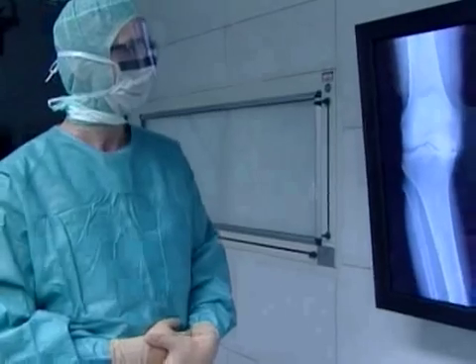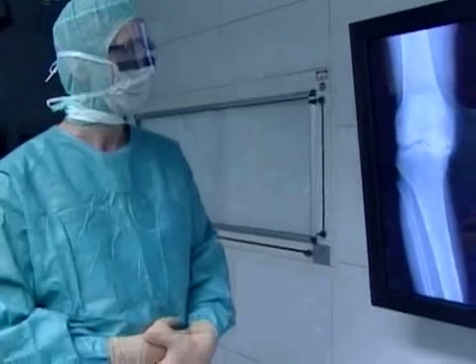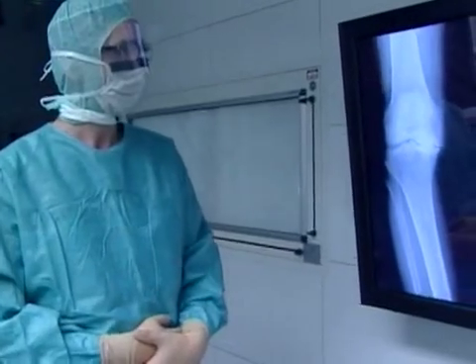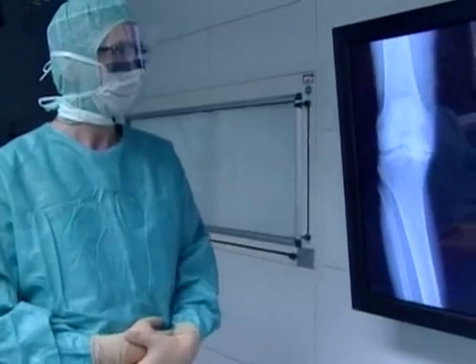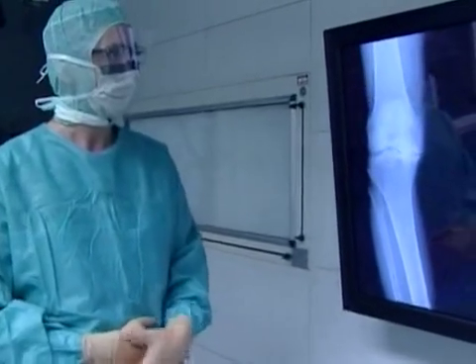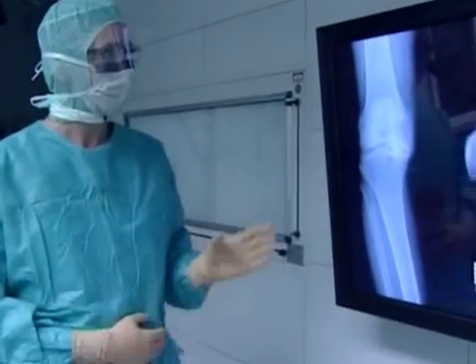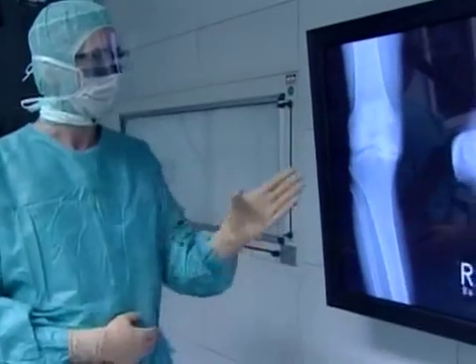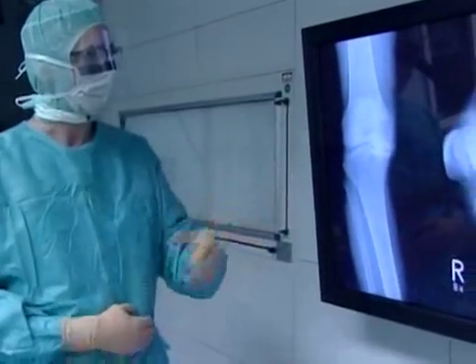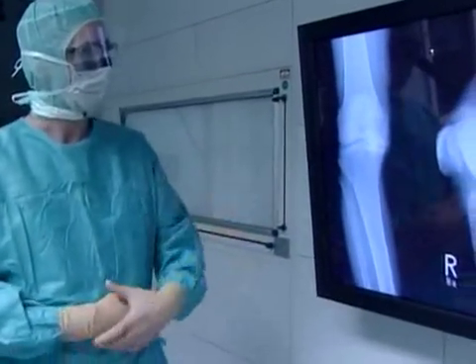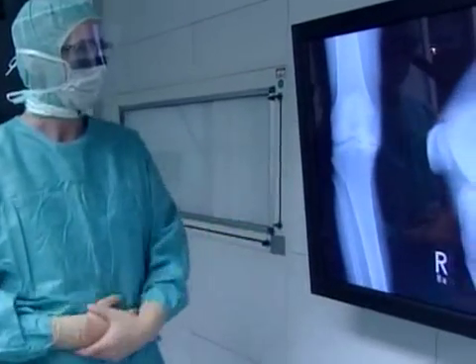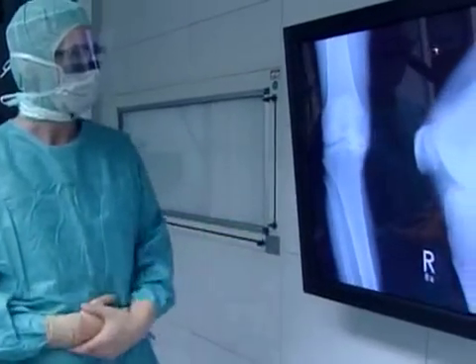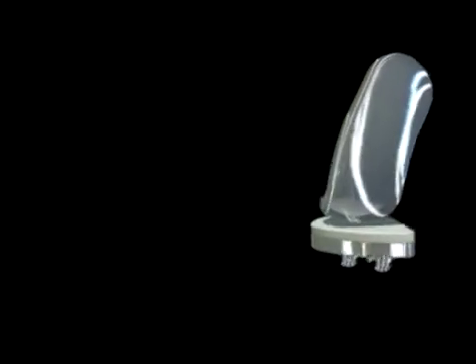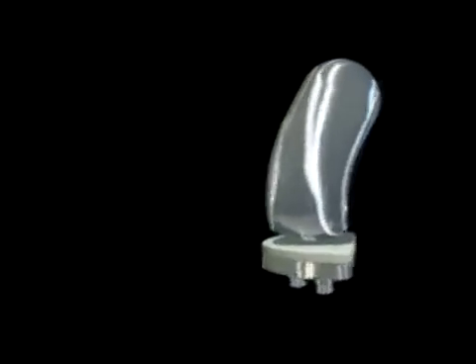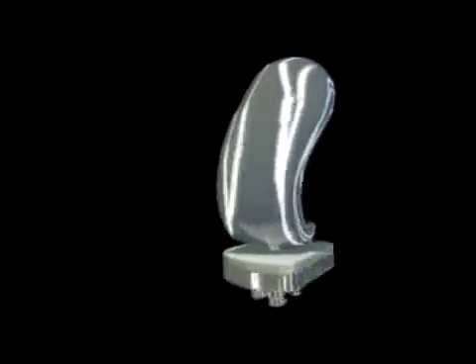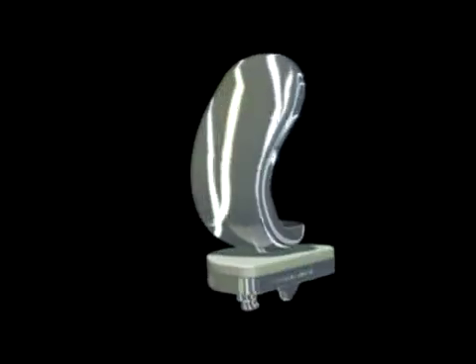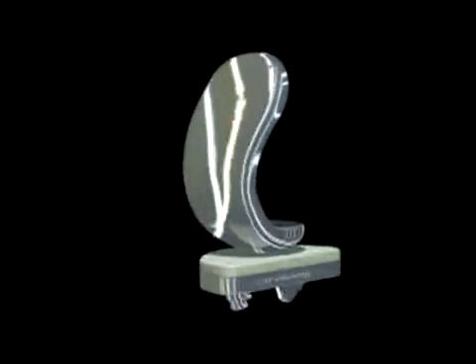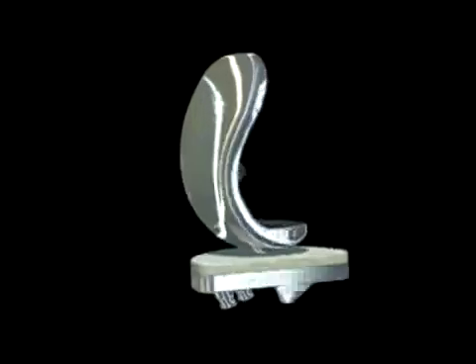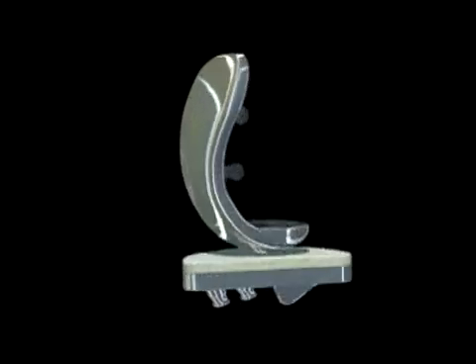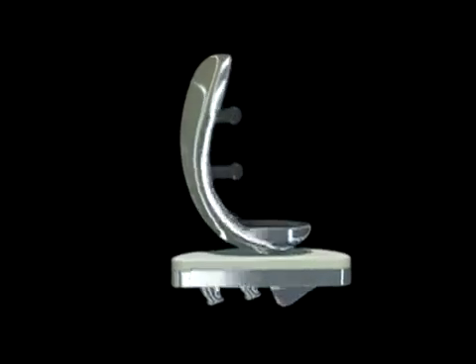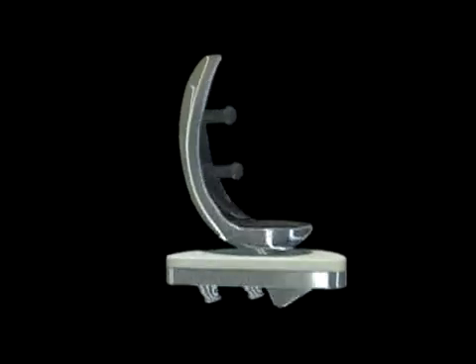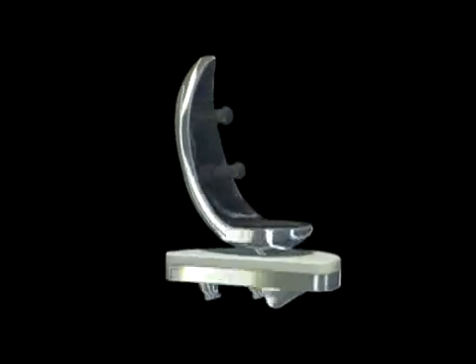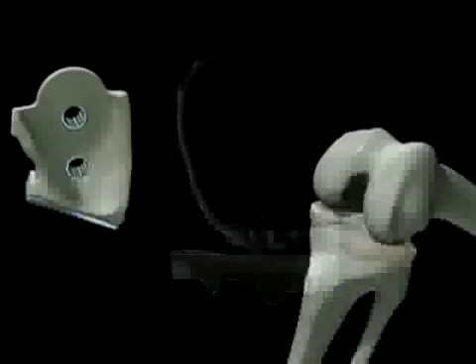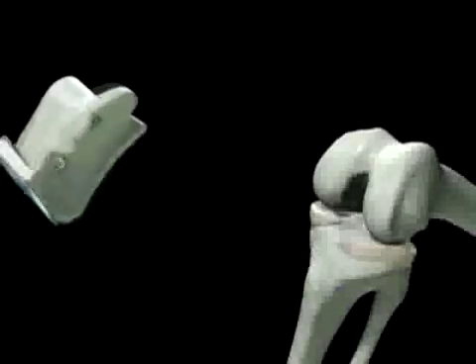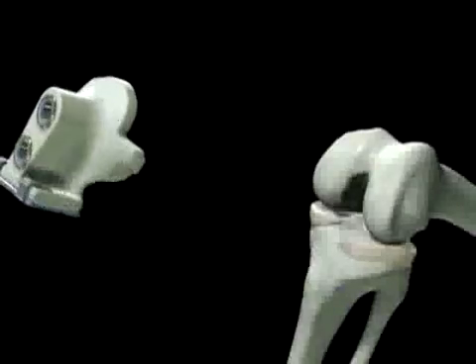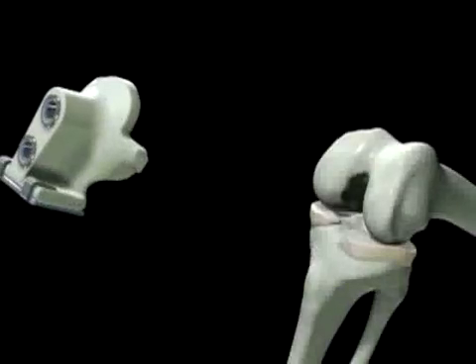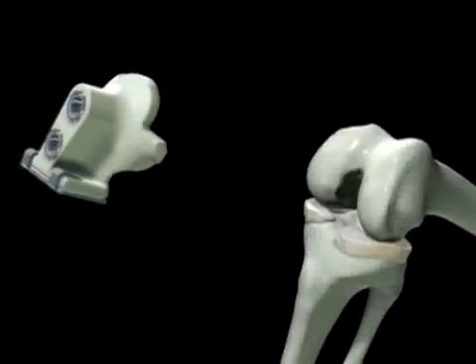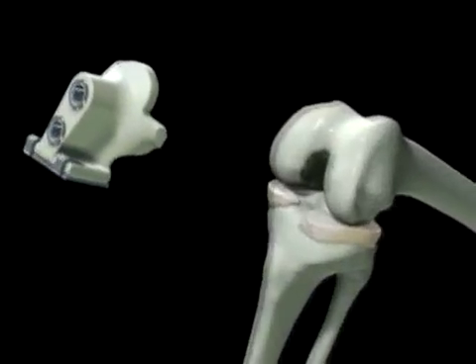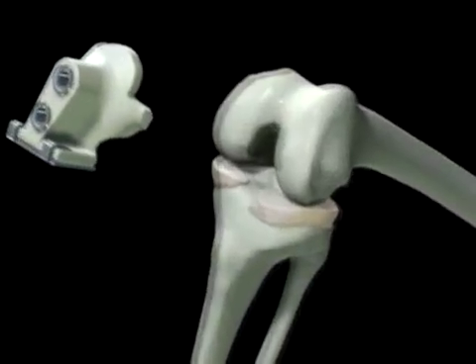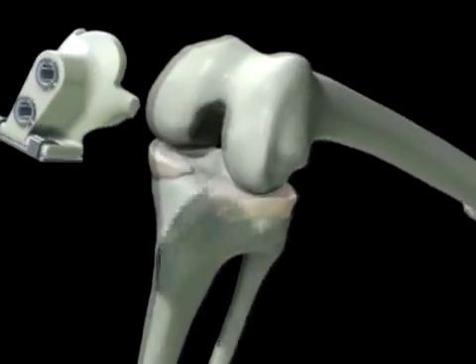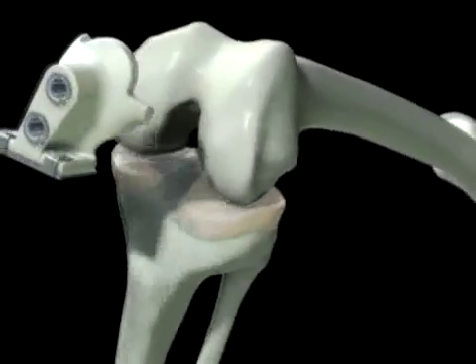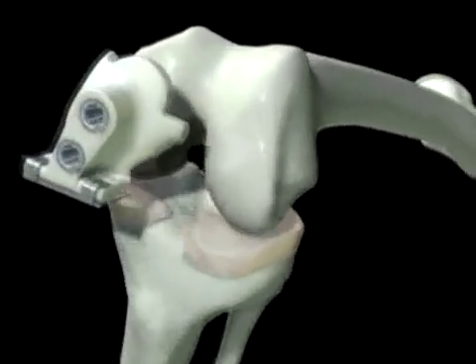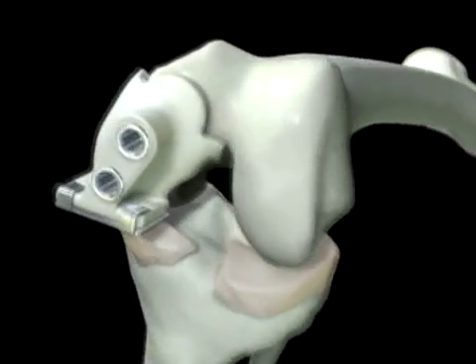Knee surgery technology is advancing as quickly as any area of medical research, and custom implants are at the forefront of this trend.